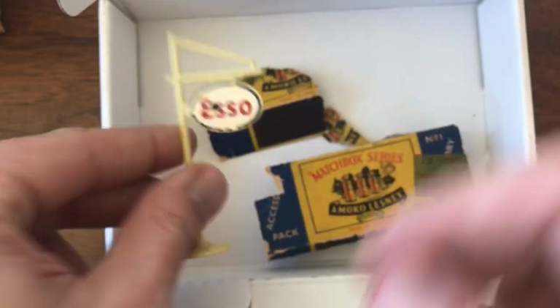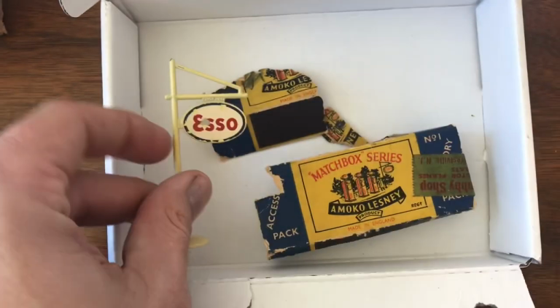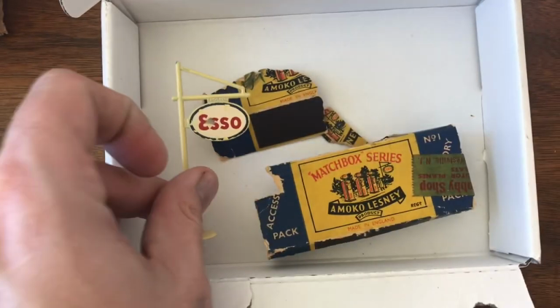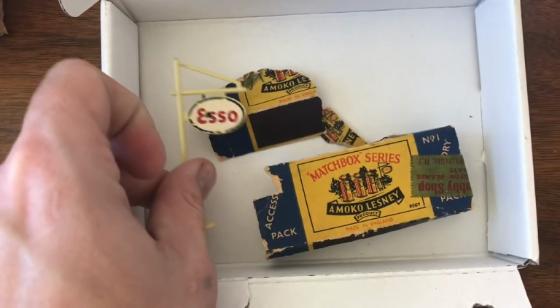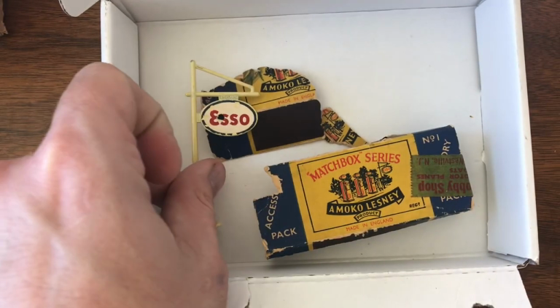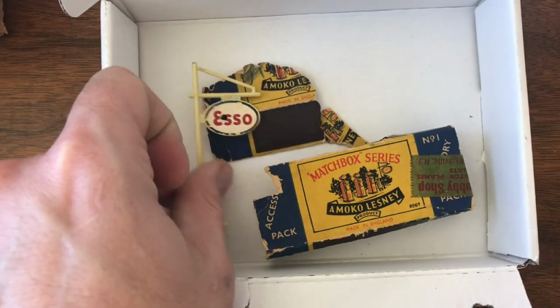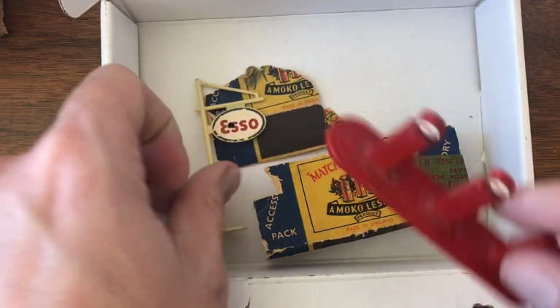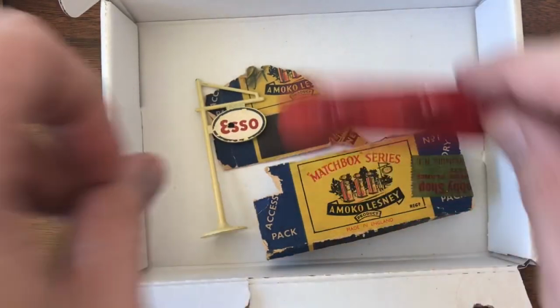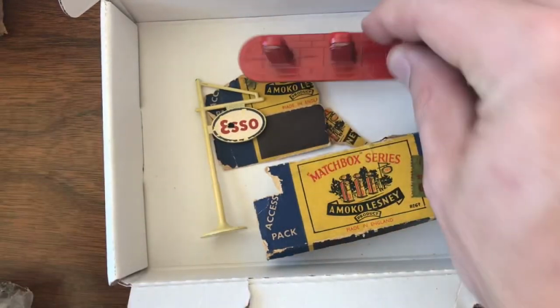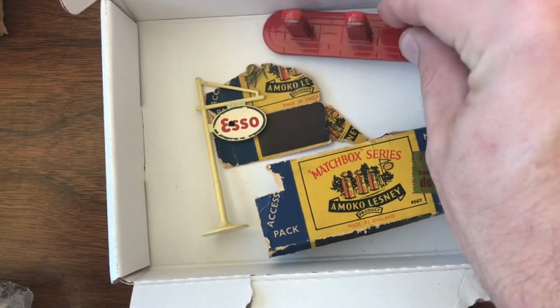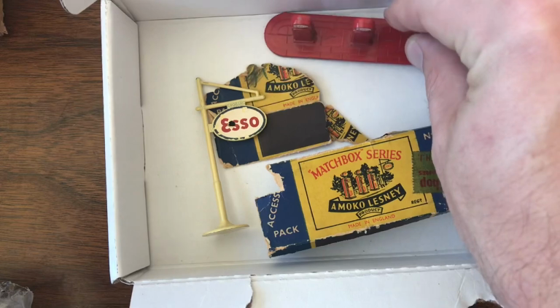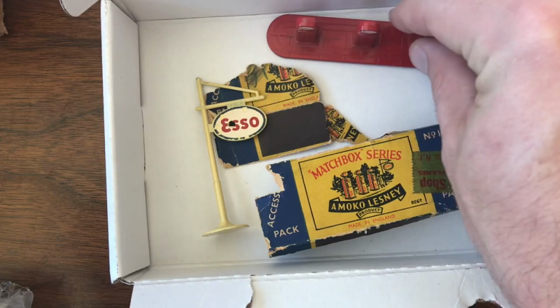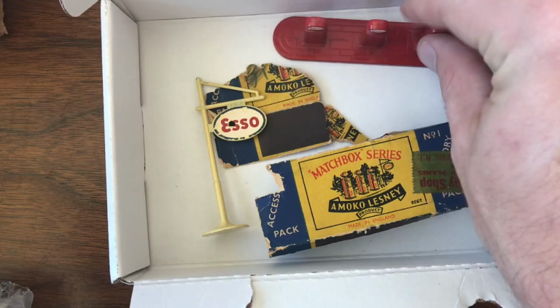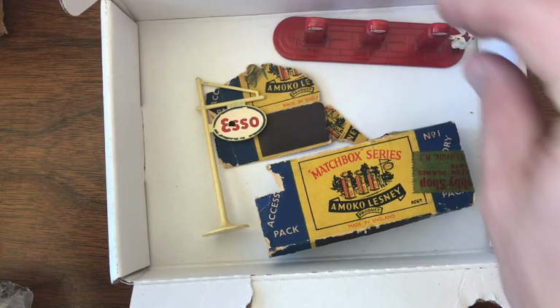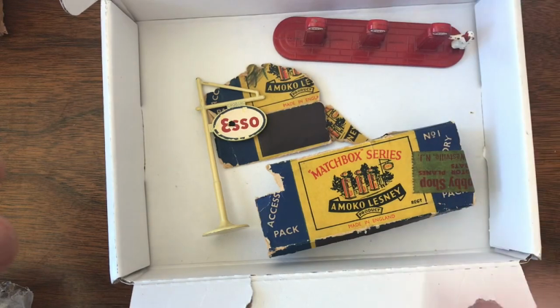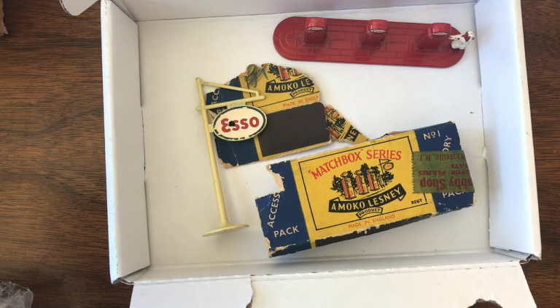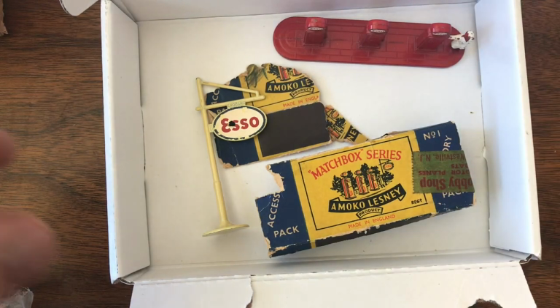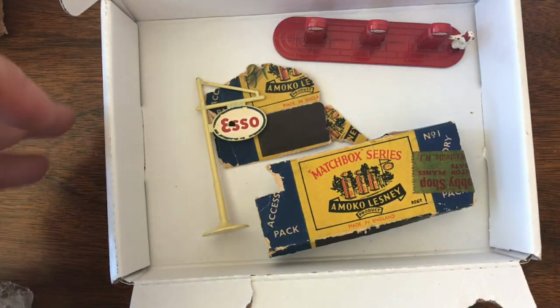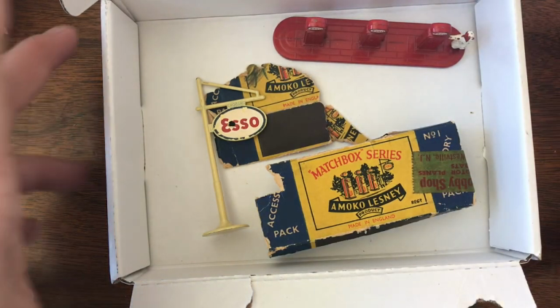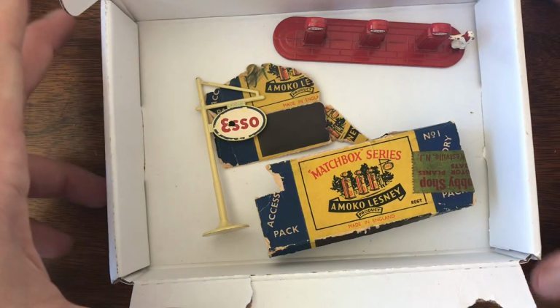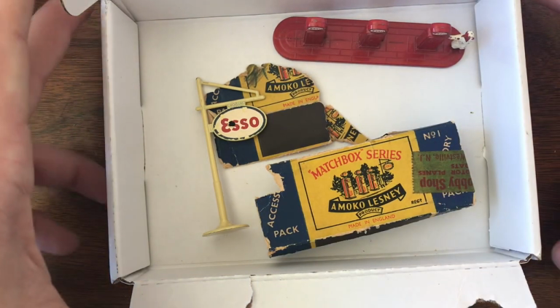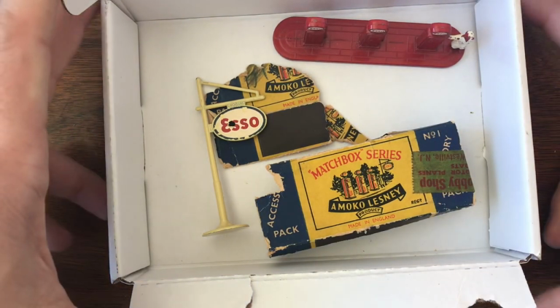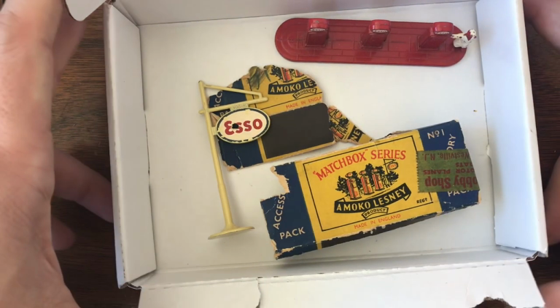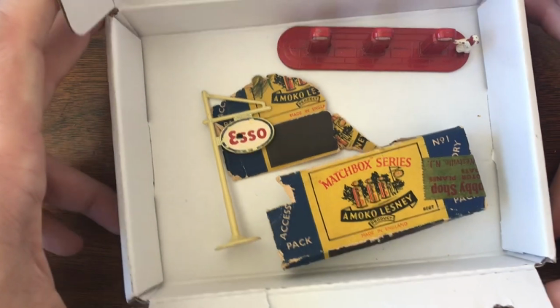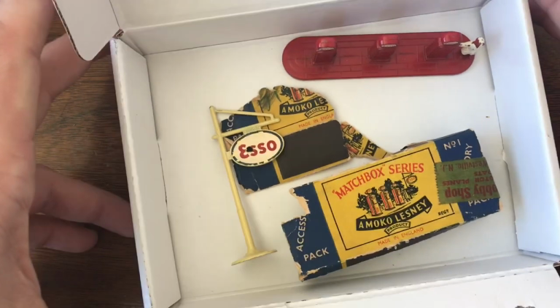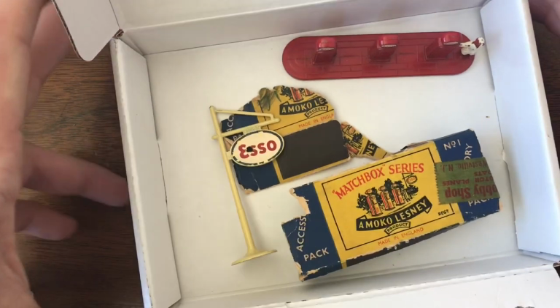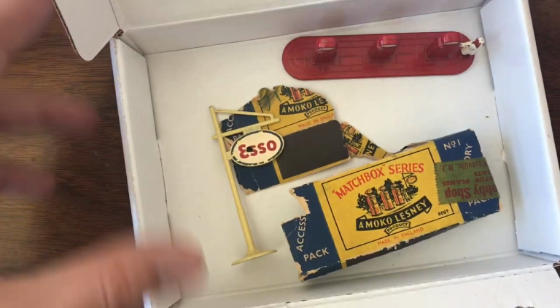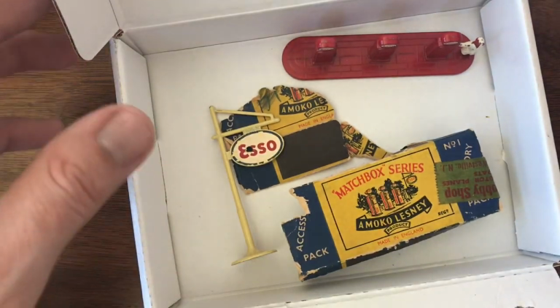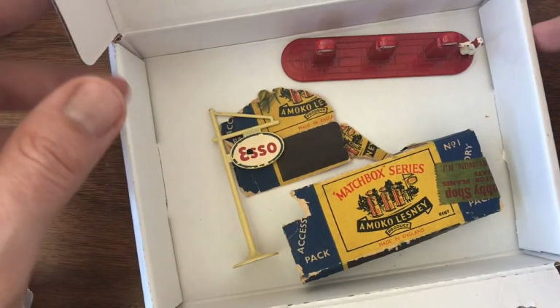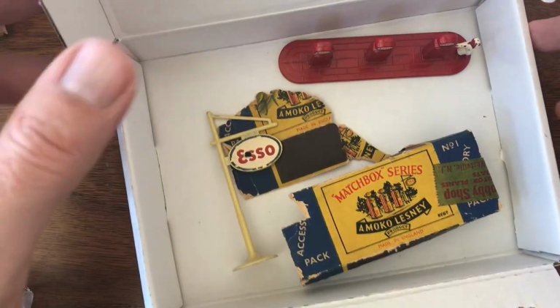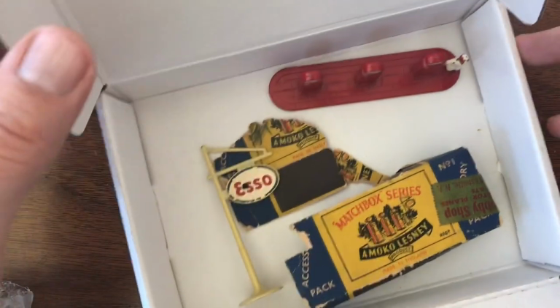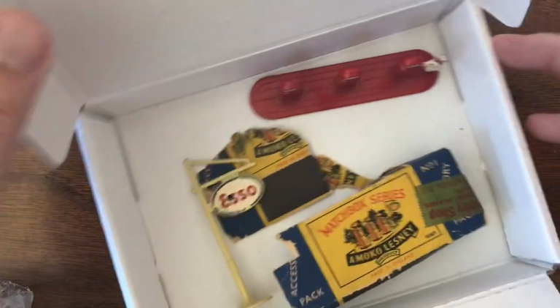Super excited about that one. I'd kind of forgotten about it because I think I actually purchased this a few weeks ago and shipping was kind of slow.